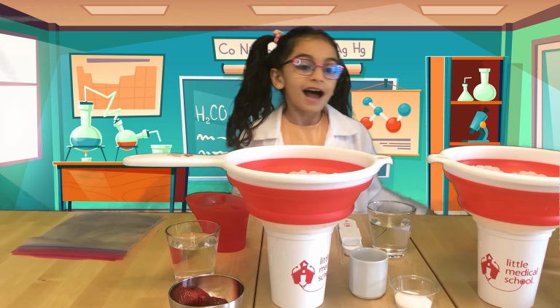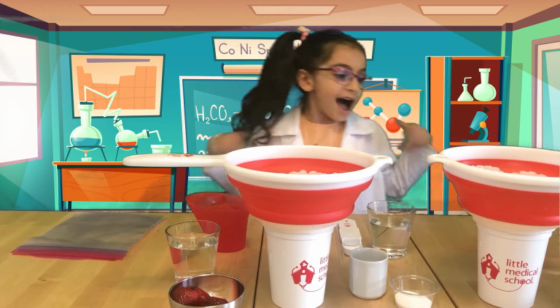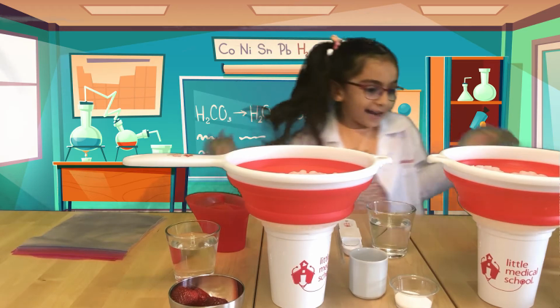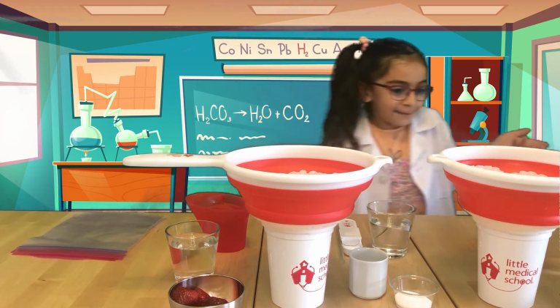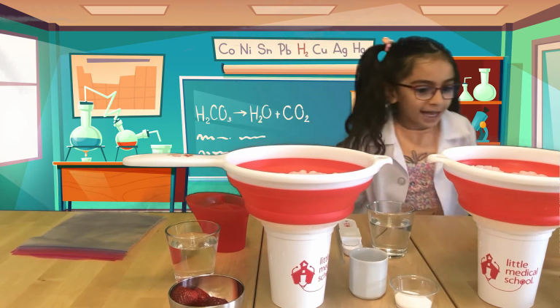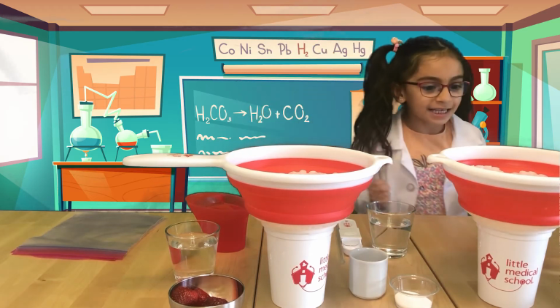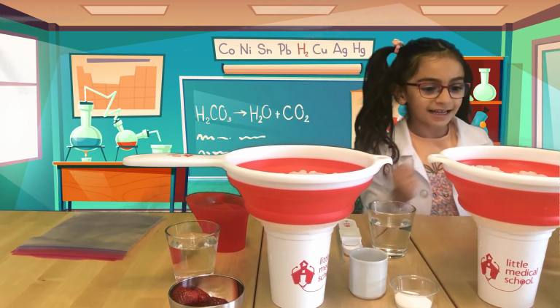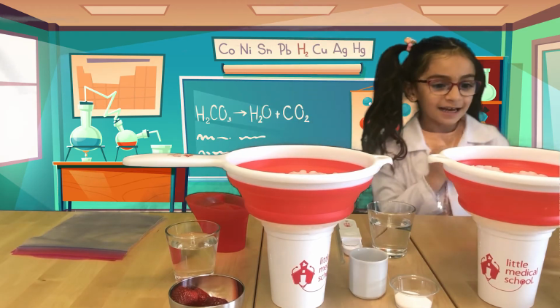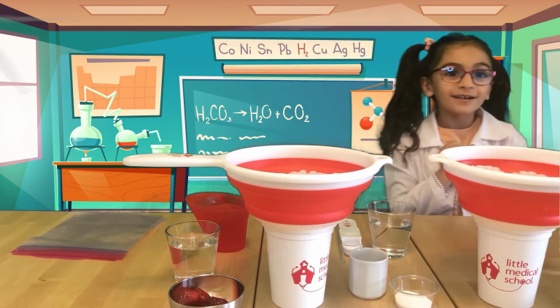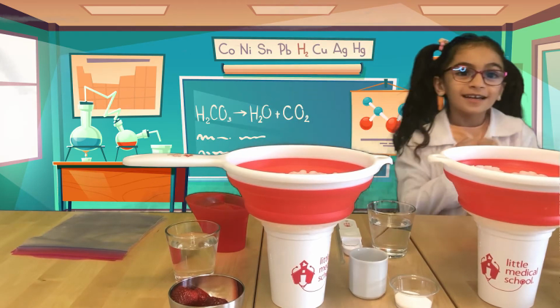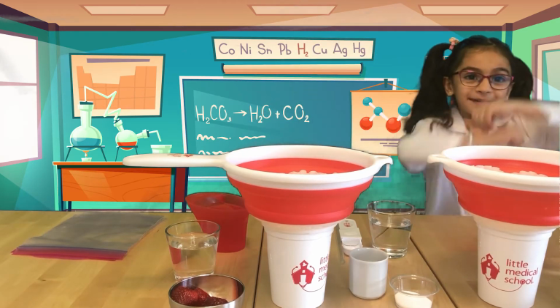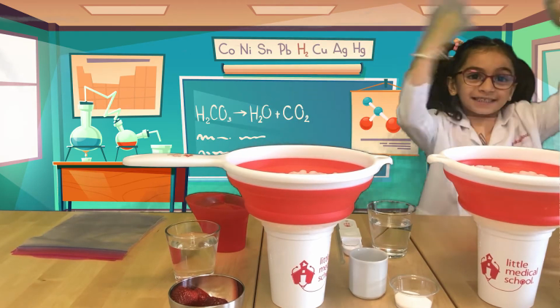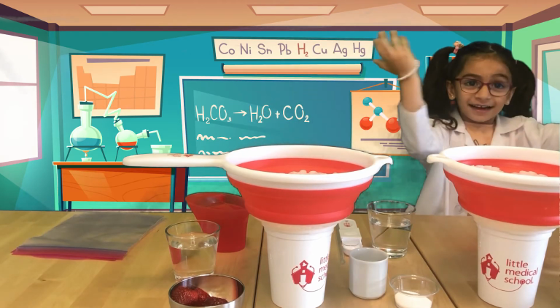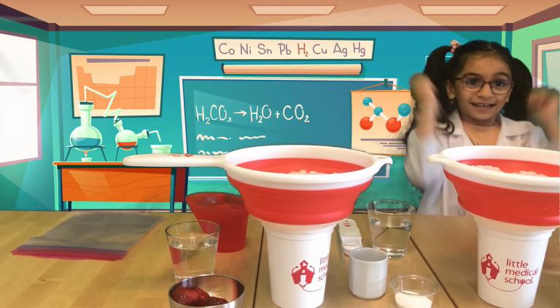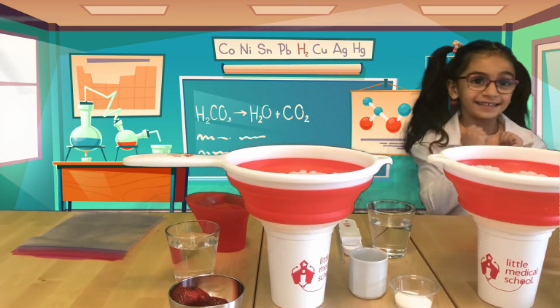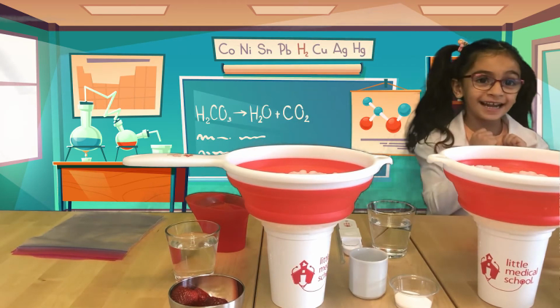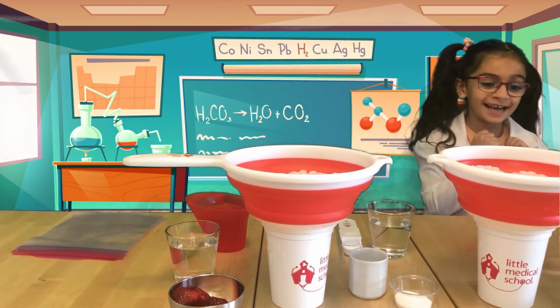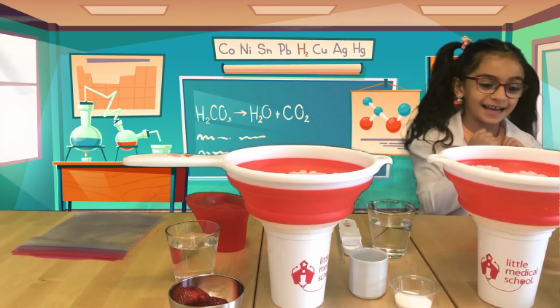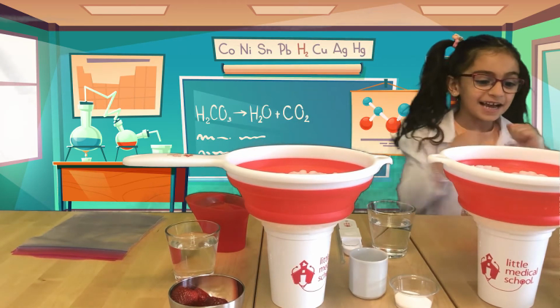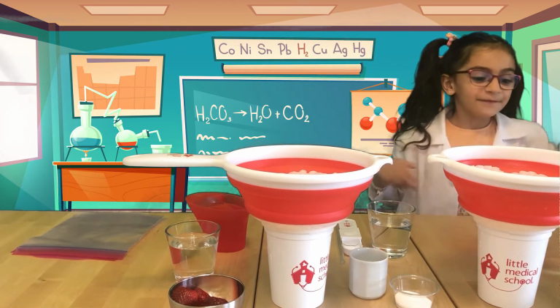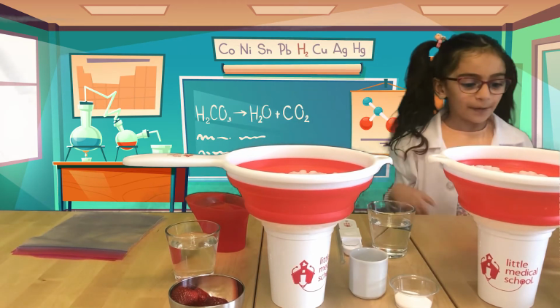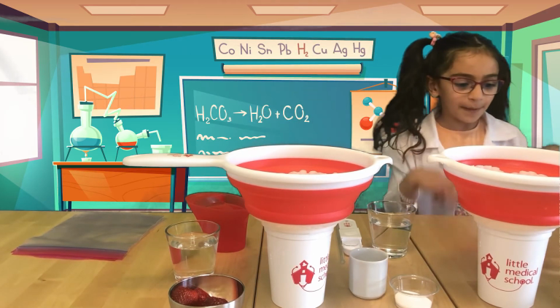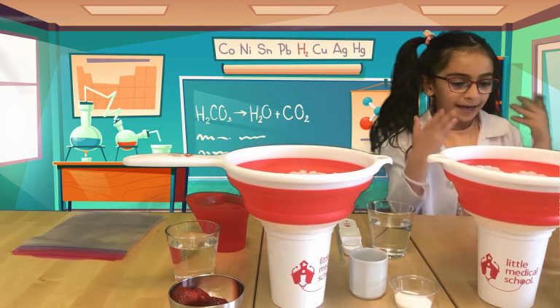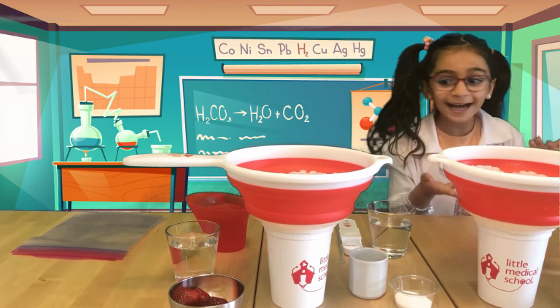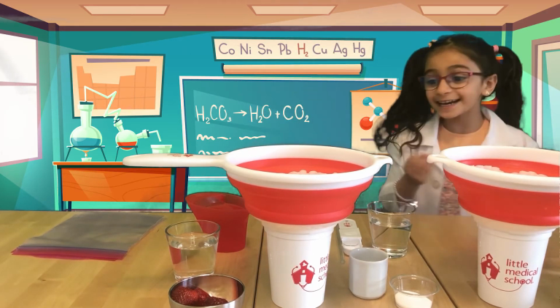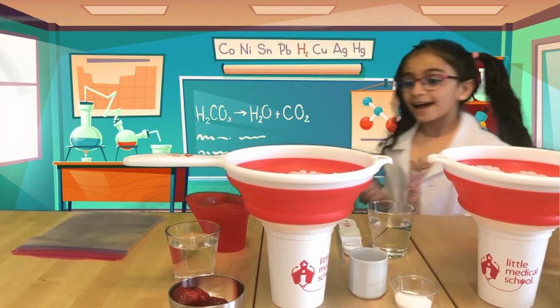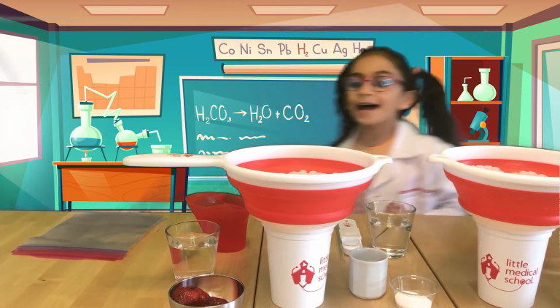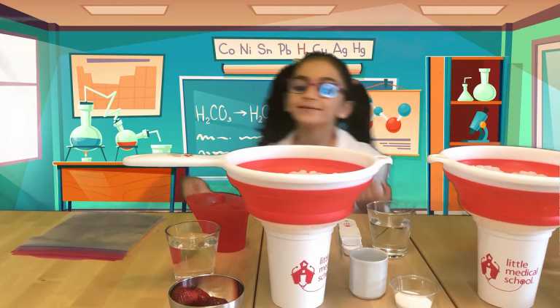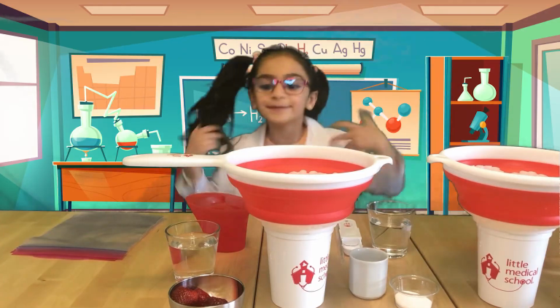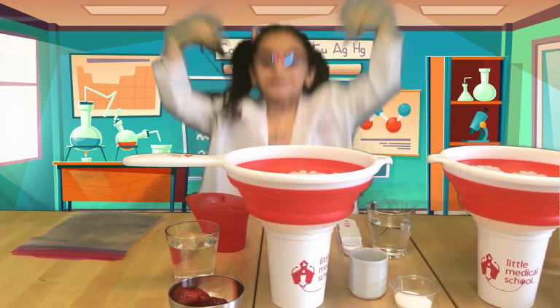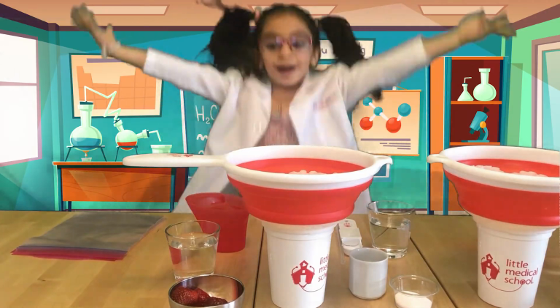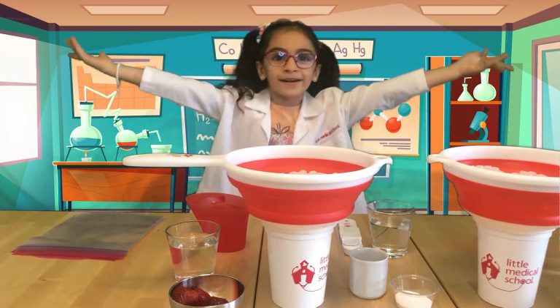I am back and now we're going to be extracting DNA from a banana and from a strawberry.